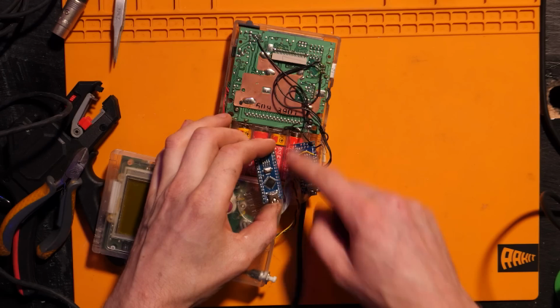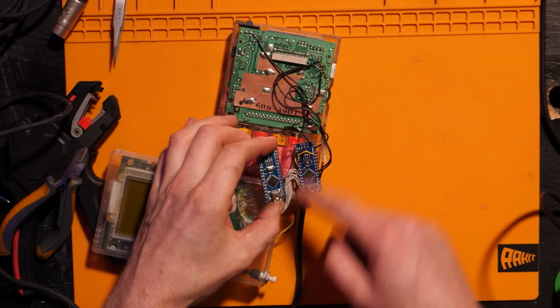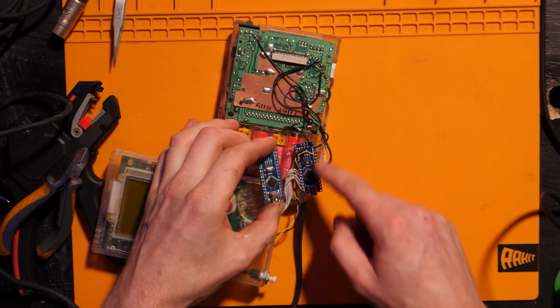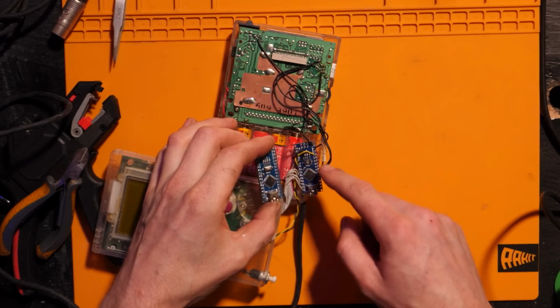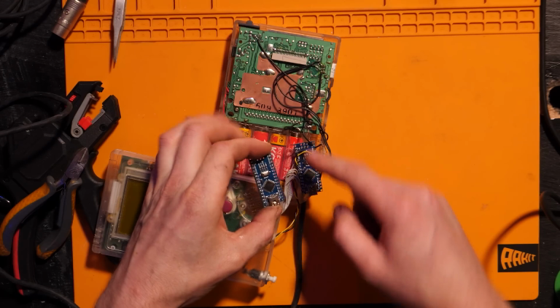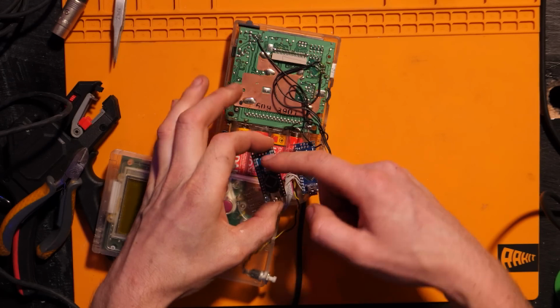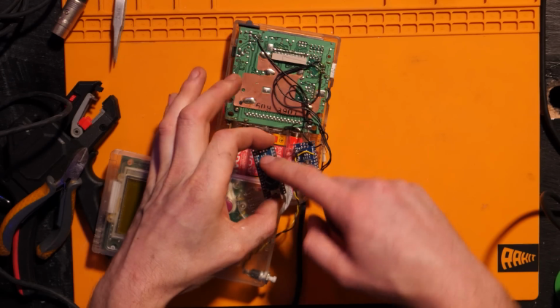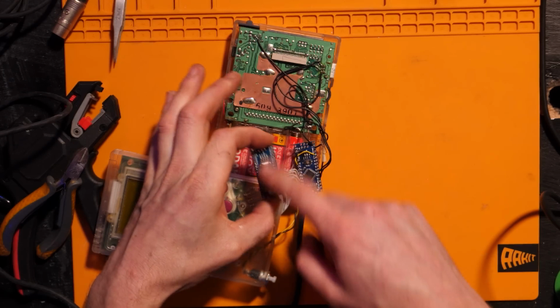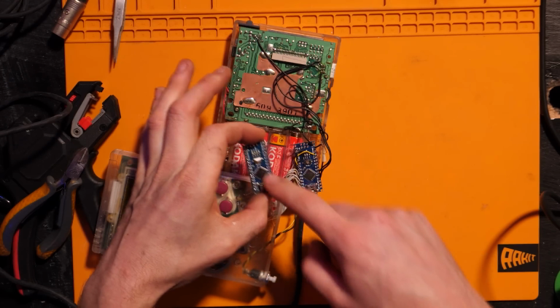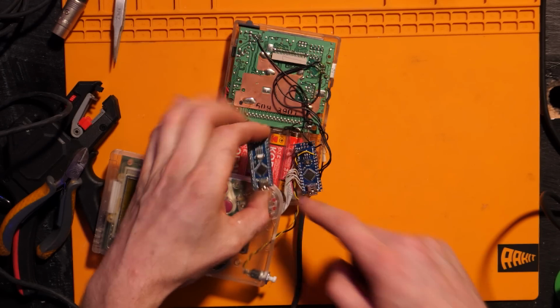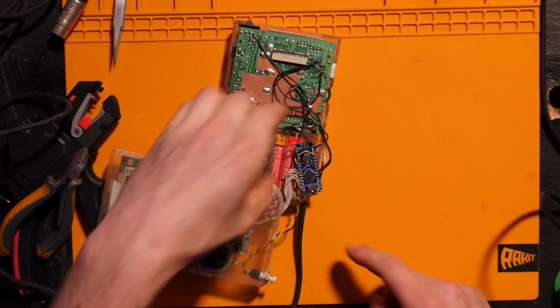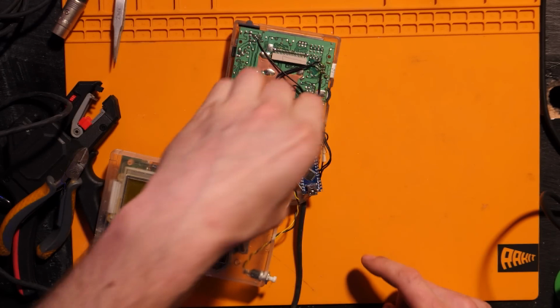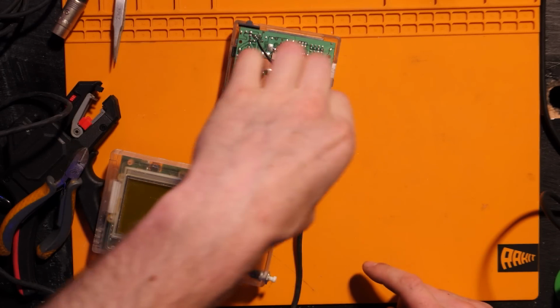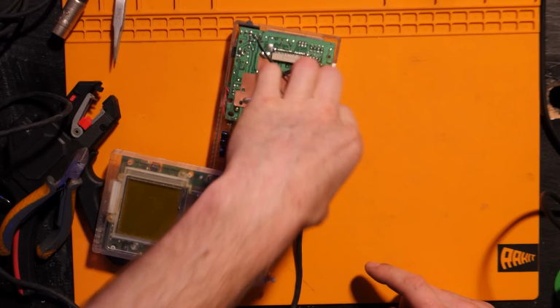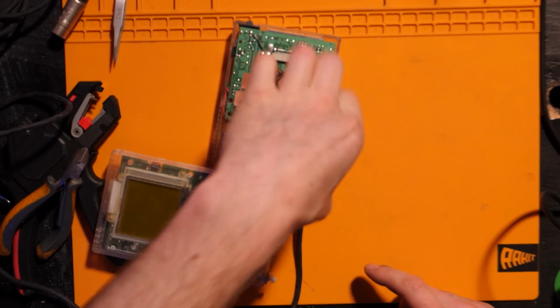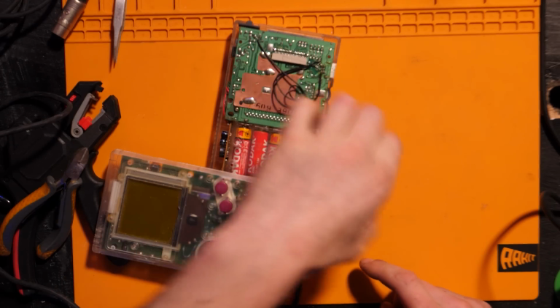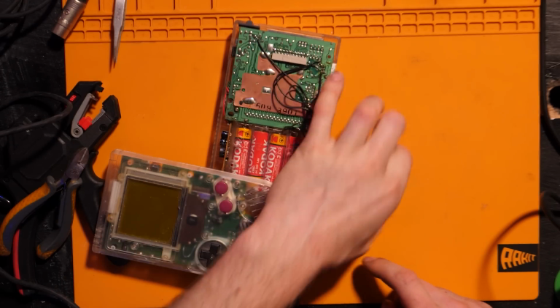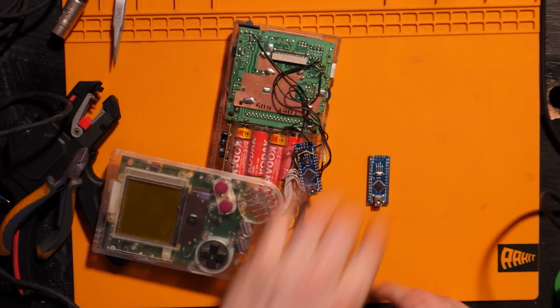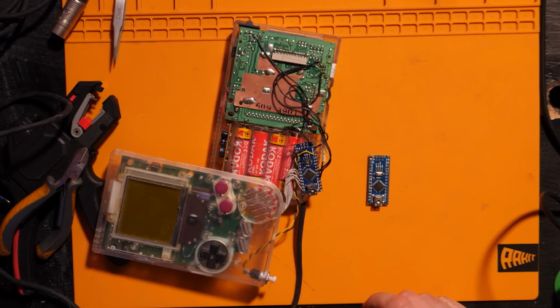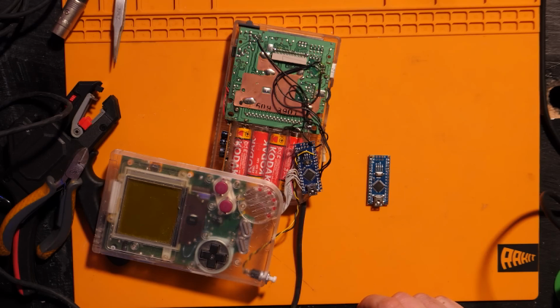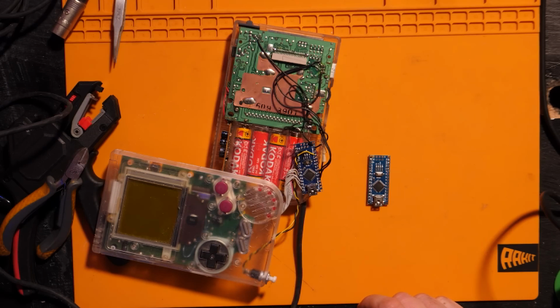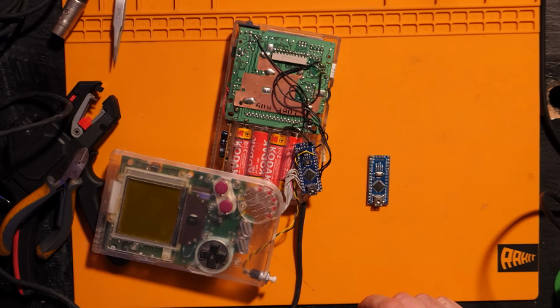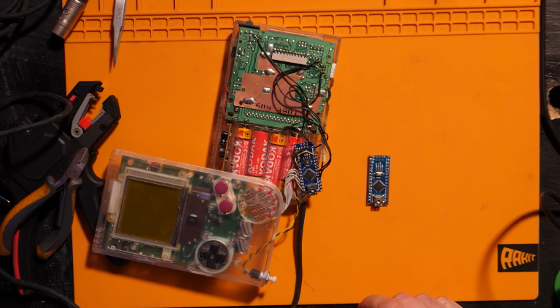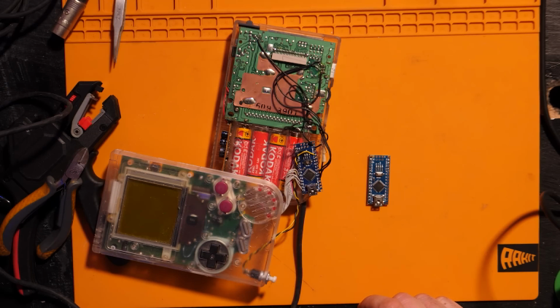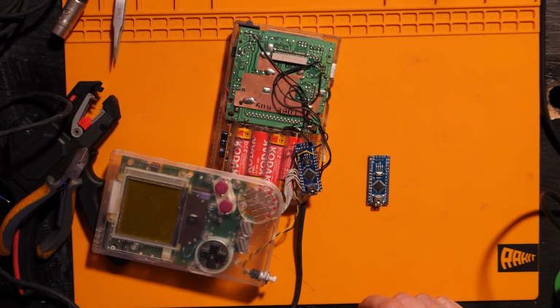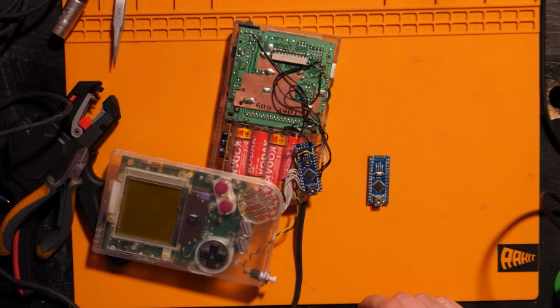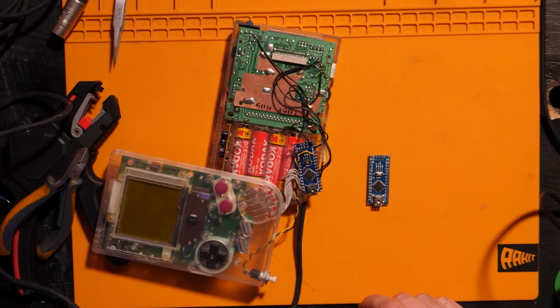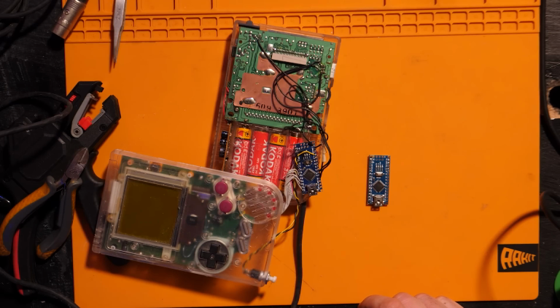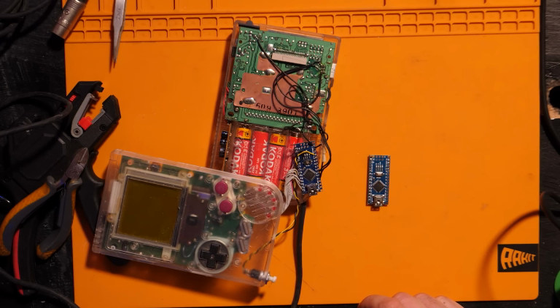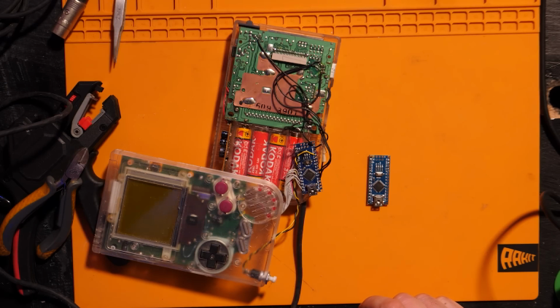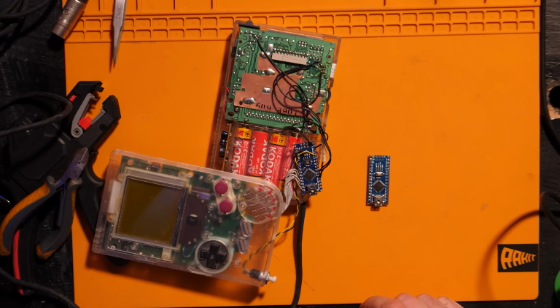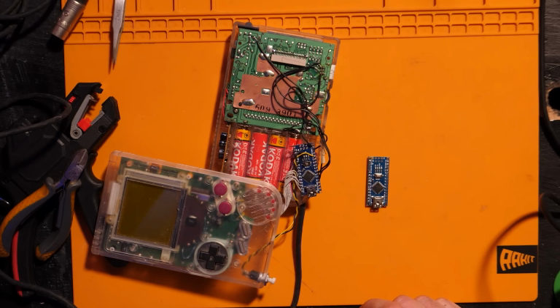We're going to get all the wires from this Arduino, pop them over into this one, slide it back in, and we'll be back on our way and making some music.